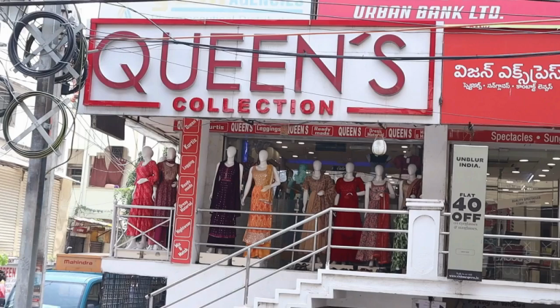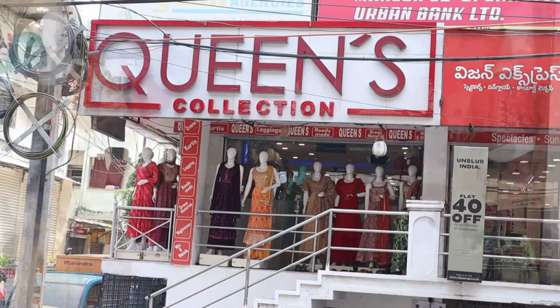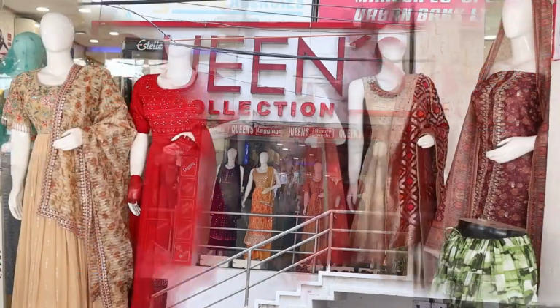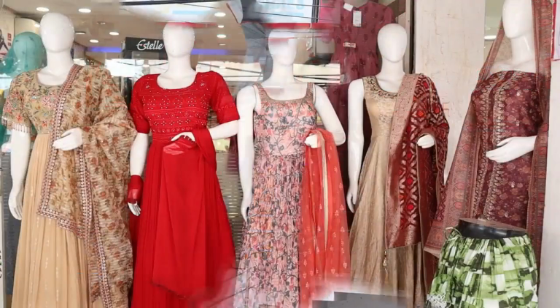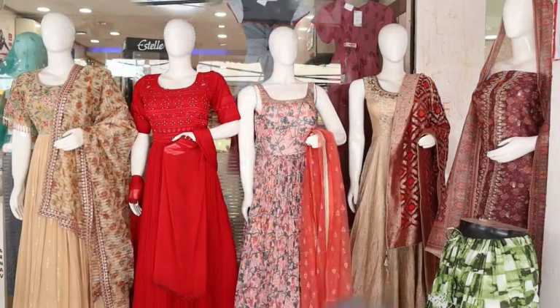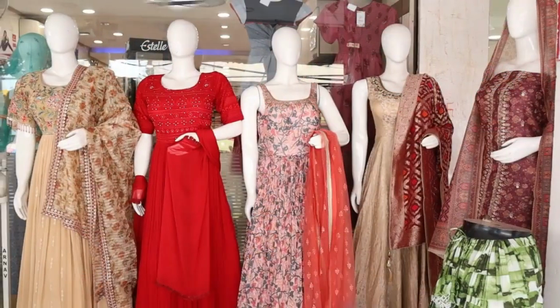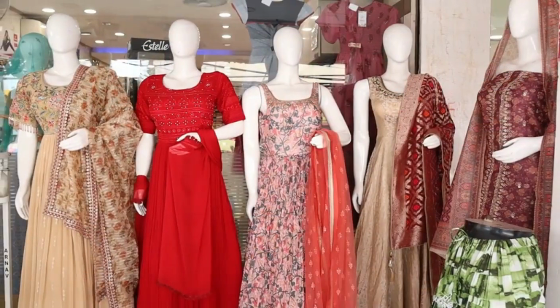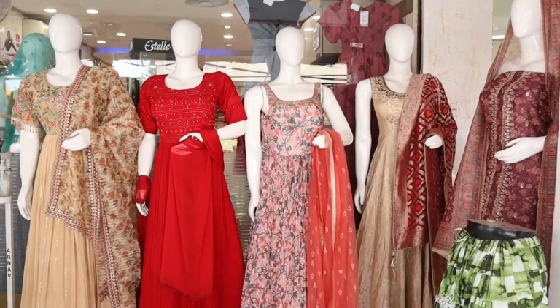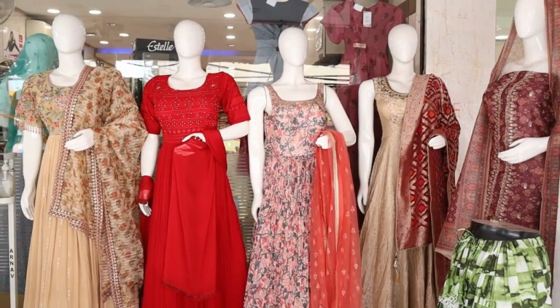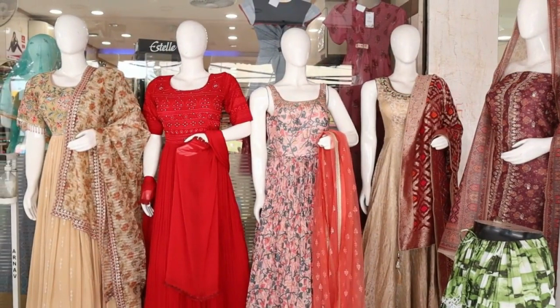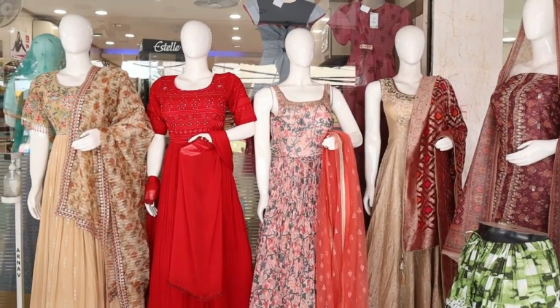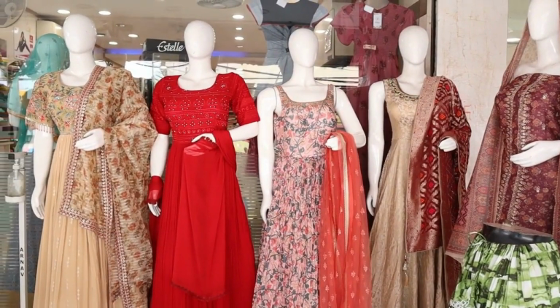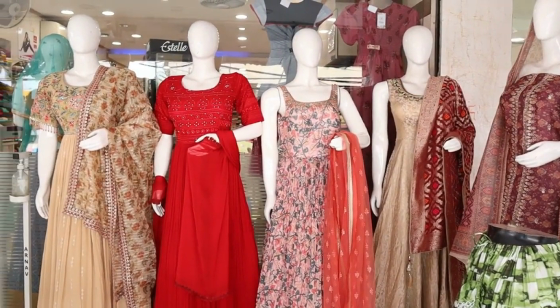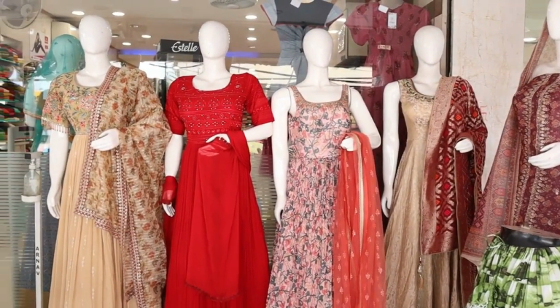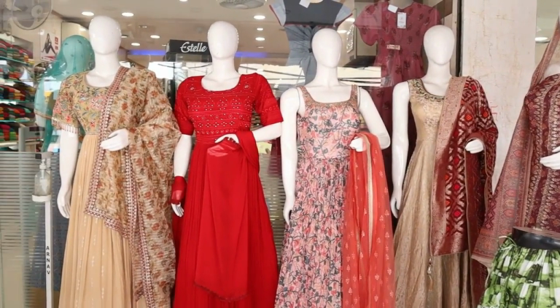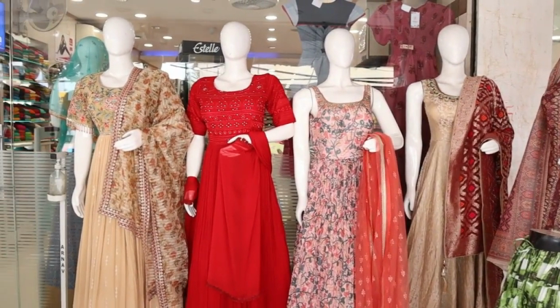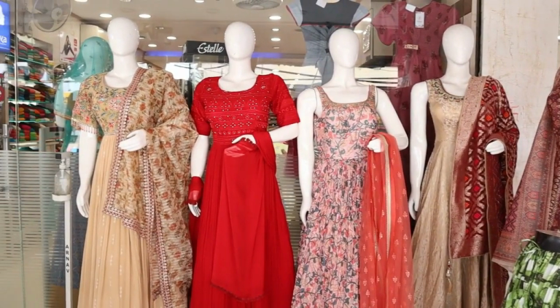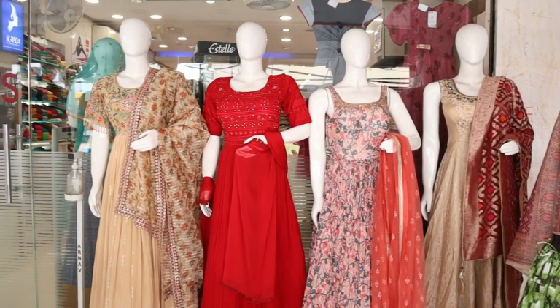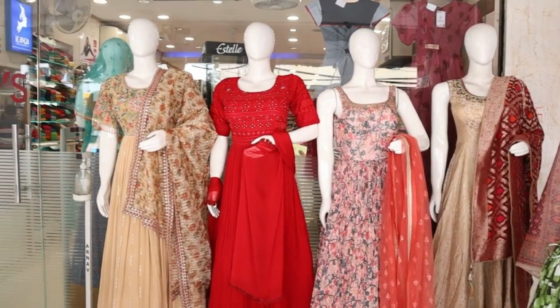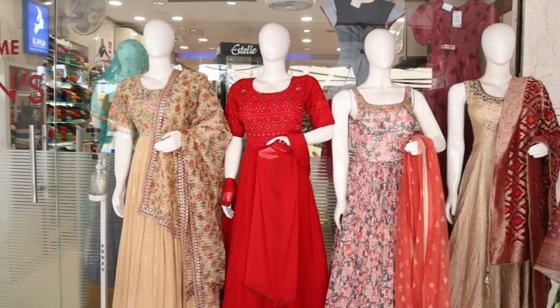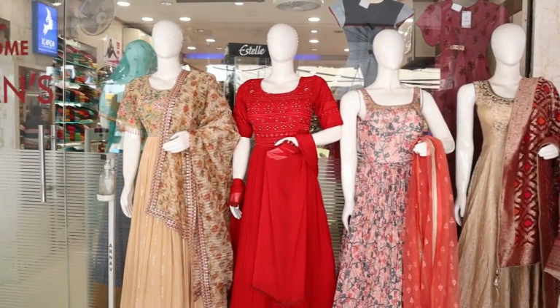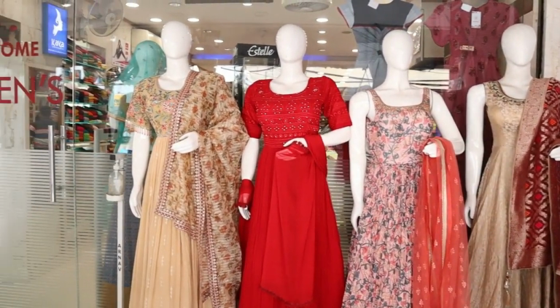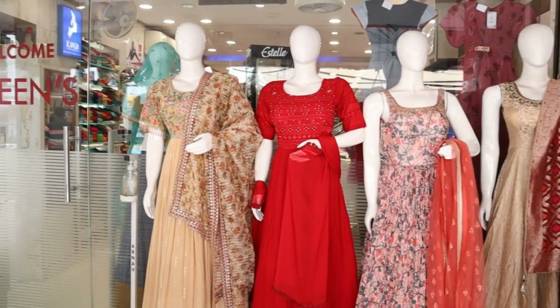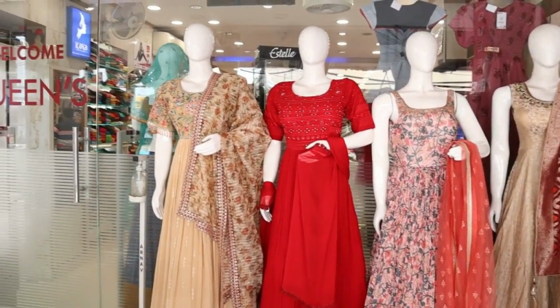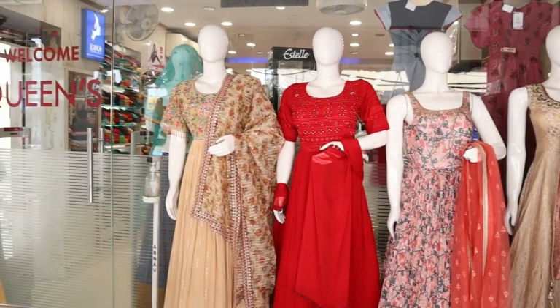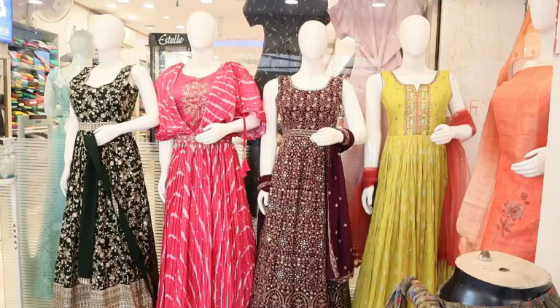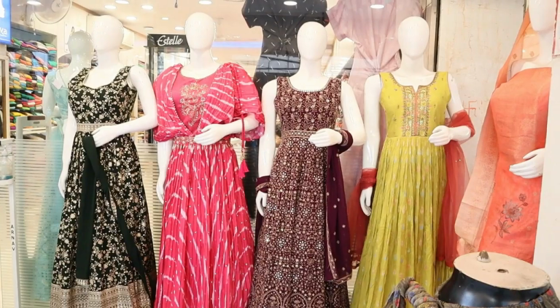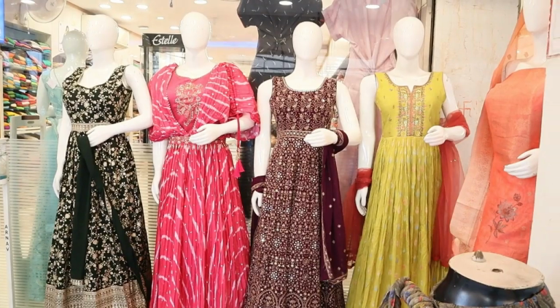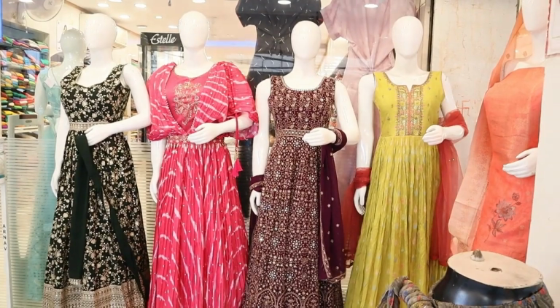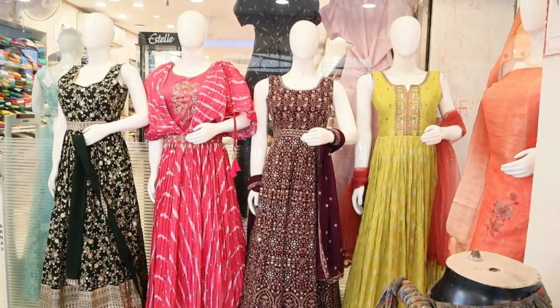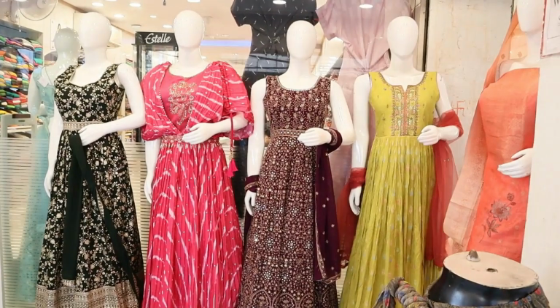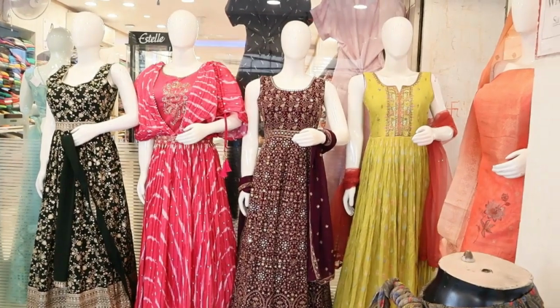Hi friends, welcome to Queen's Collection, my fashion destination. I appreciate all the time for Queen's Collection, and I thank you very much for your continuing support.